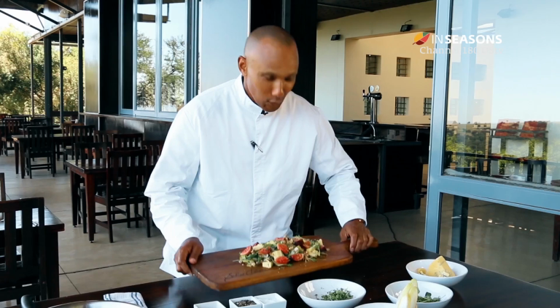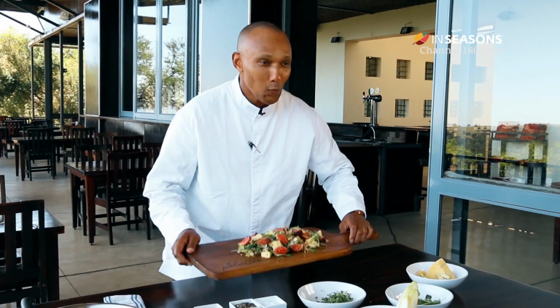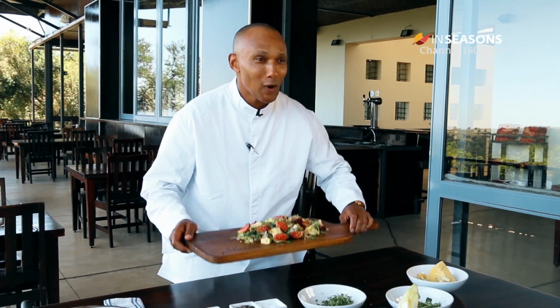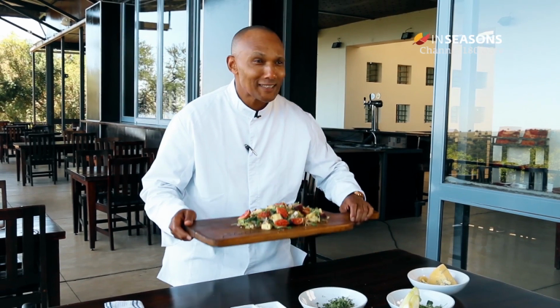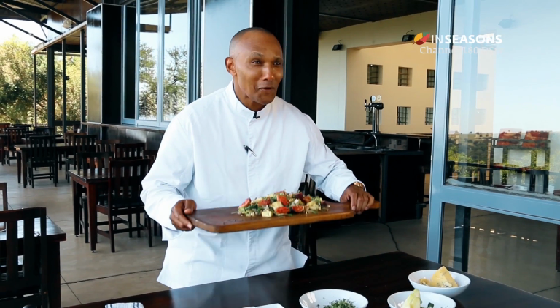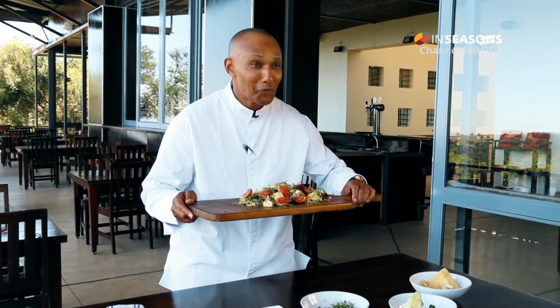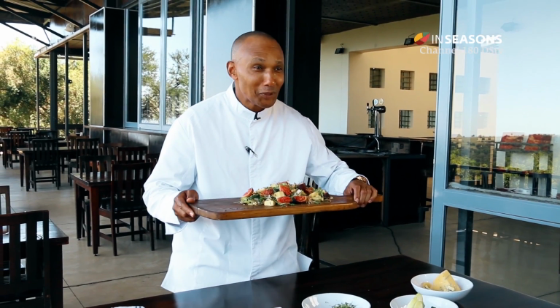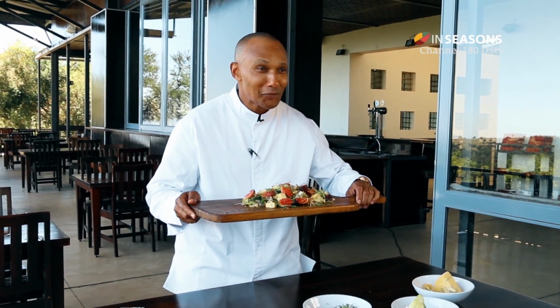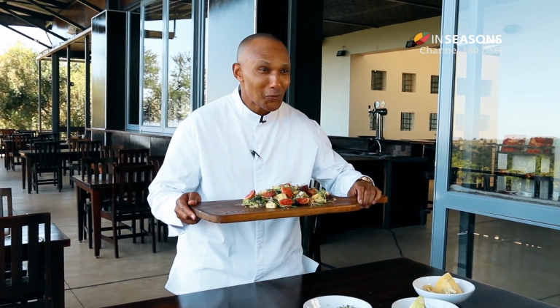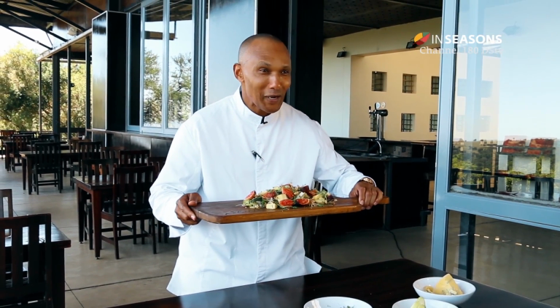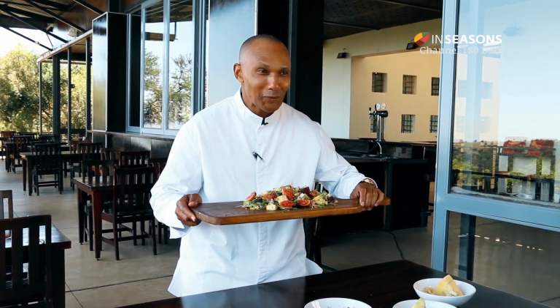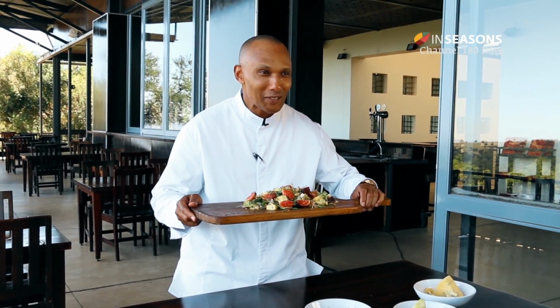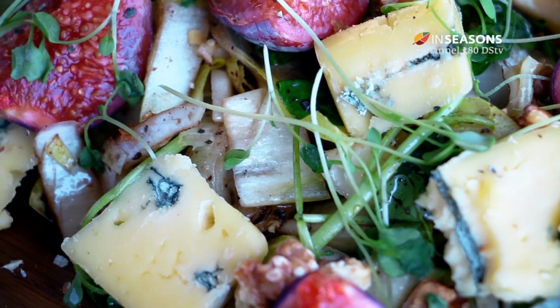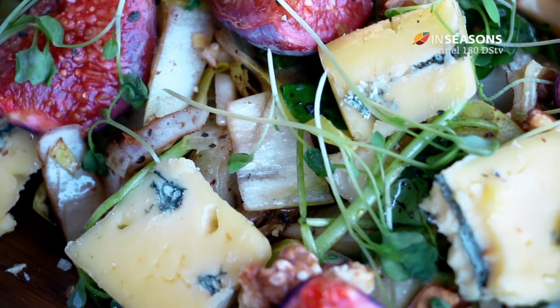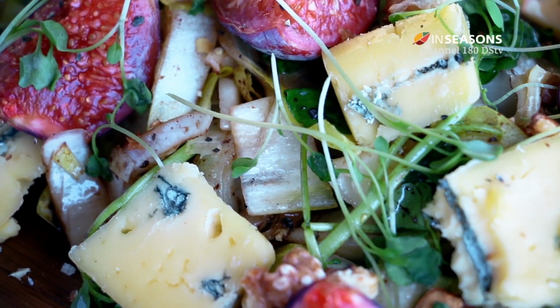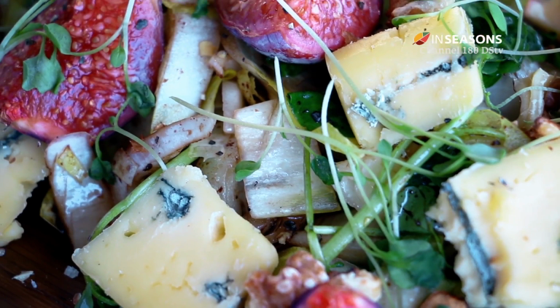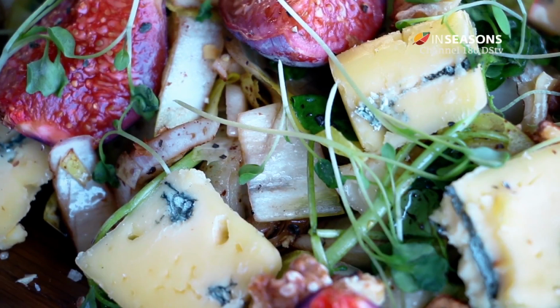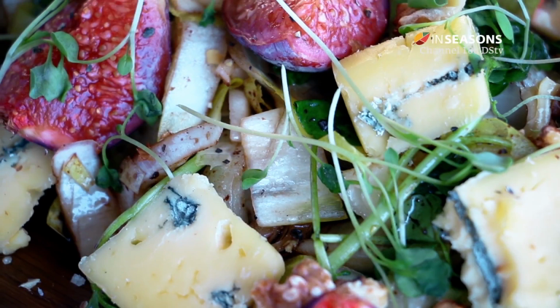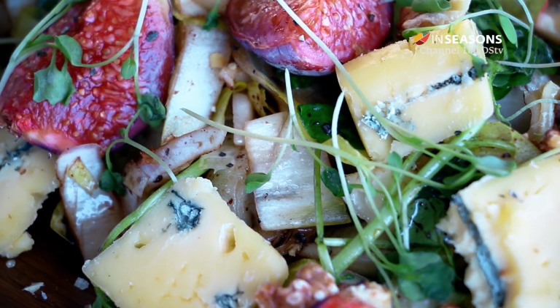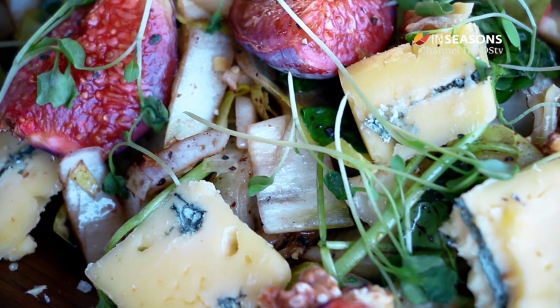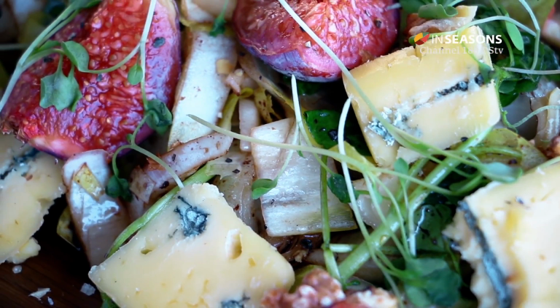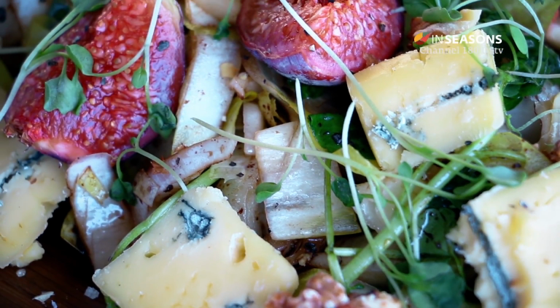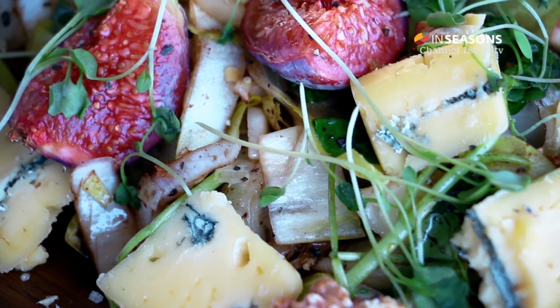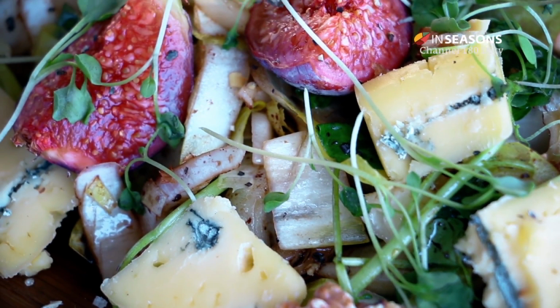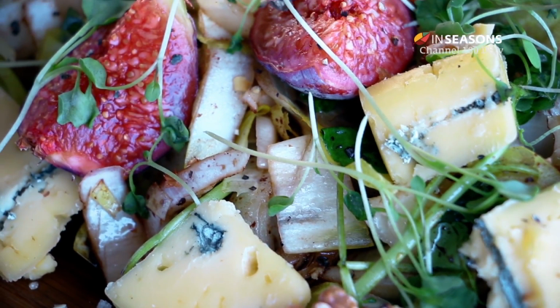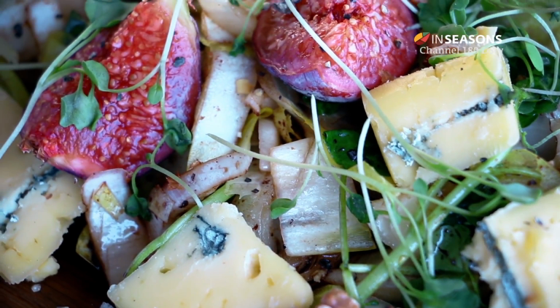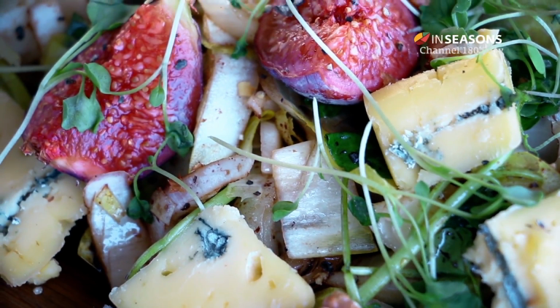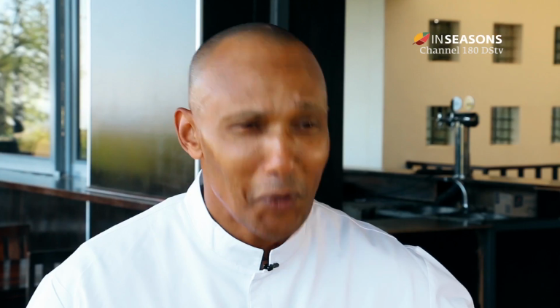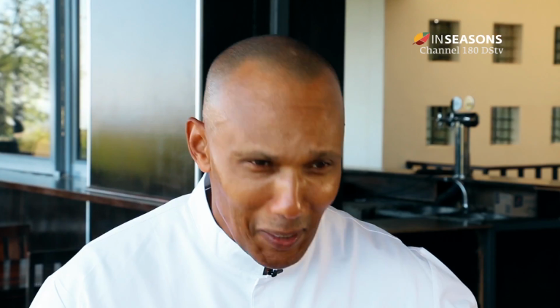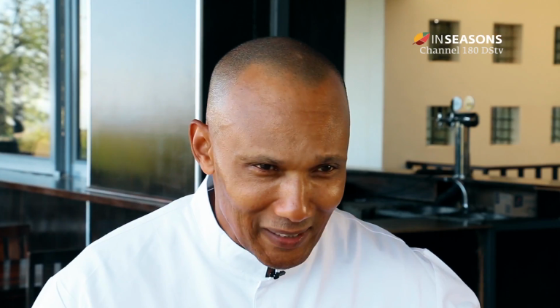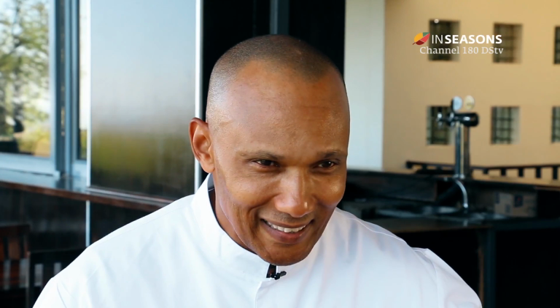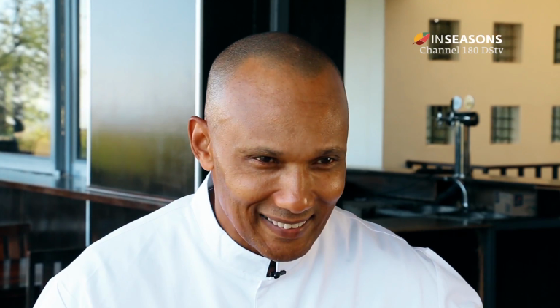That's where you add your little micro herbs. What a beautiful way to start your autumn. Bon Appétit.